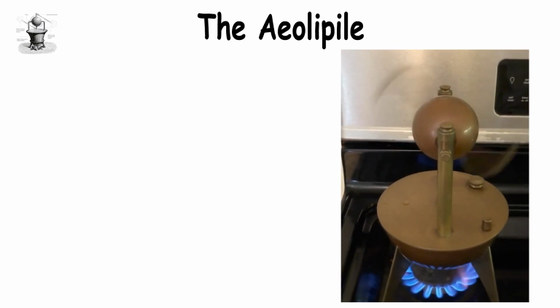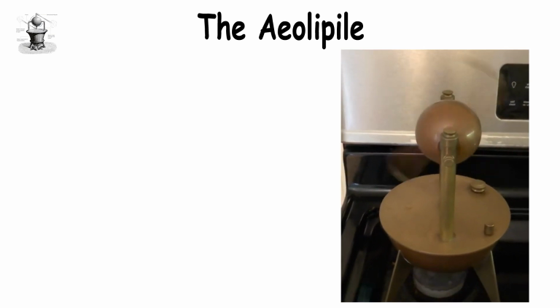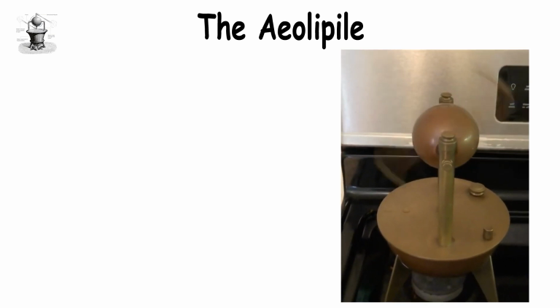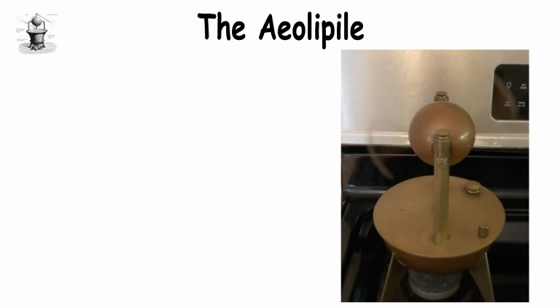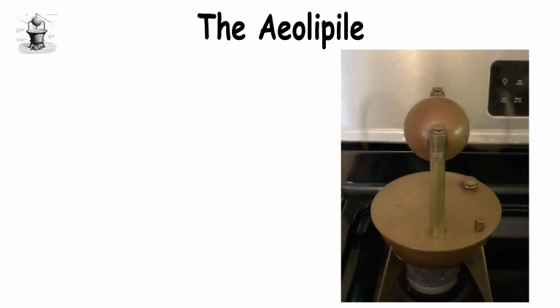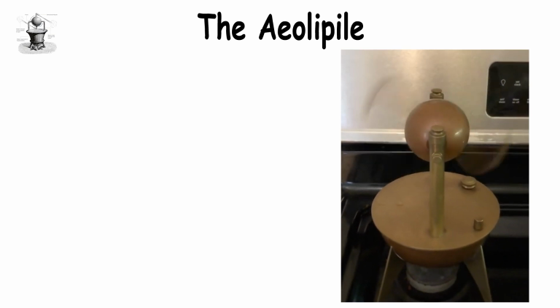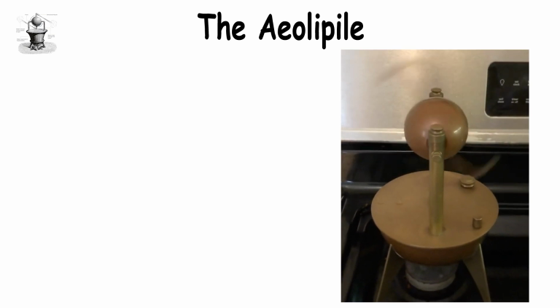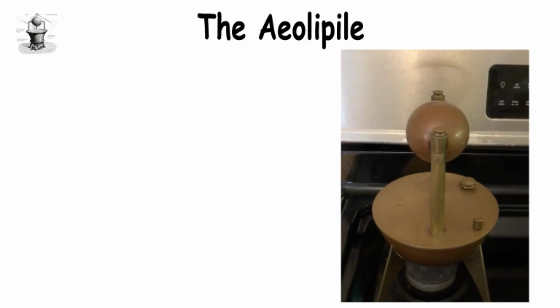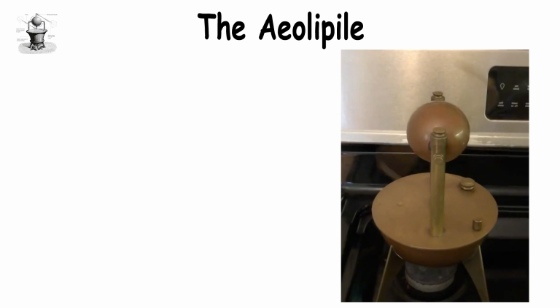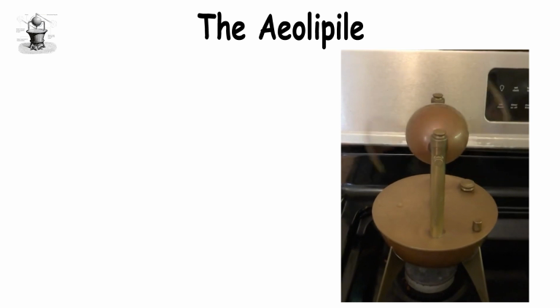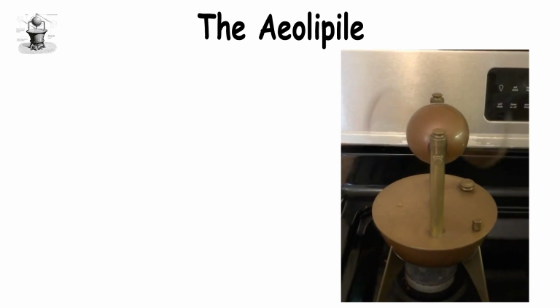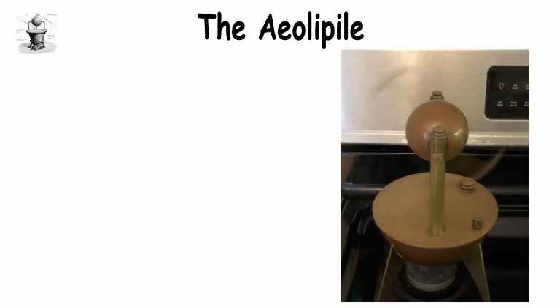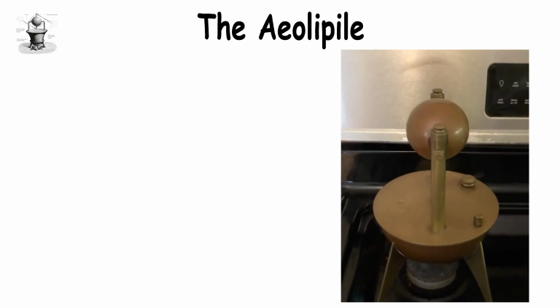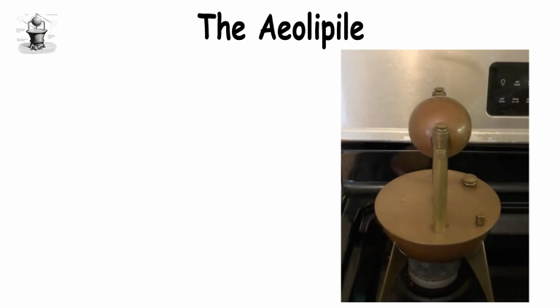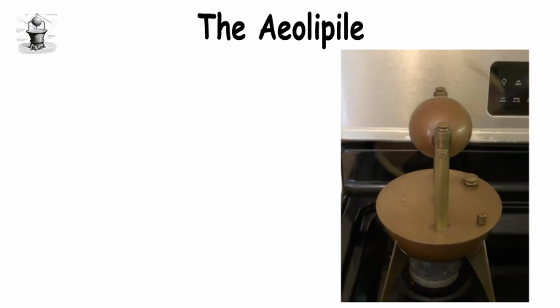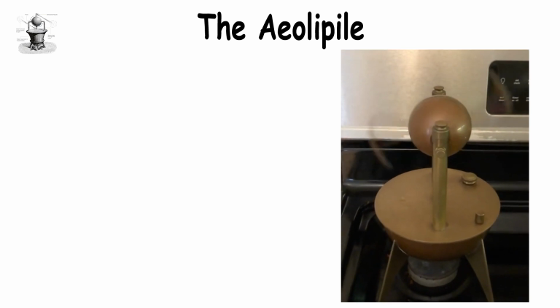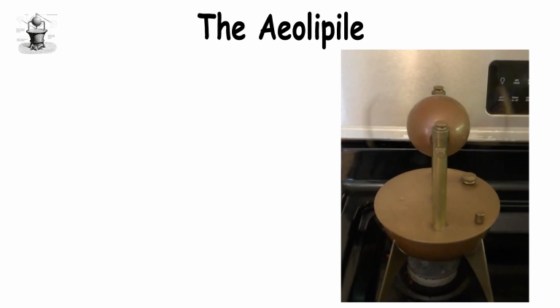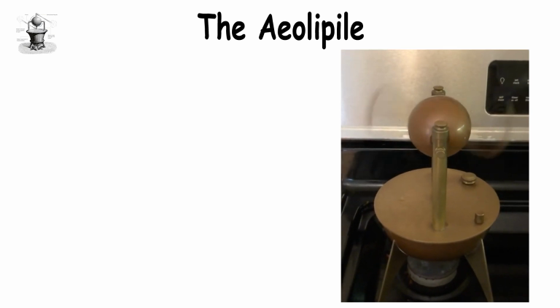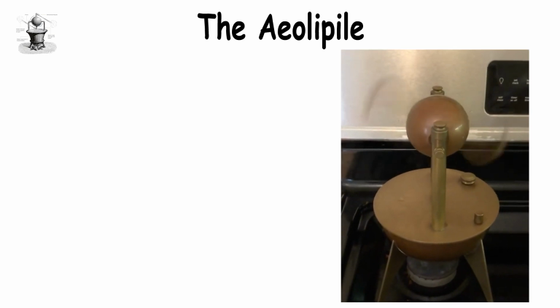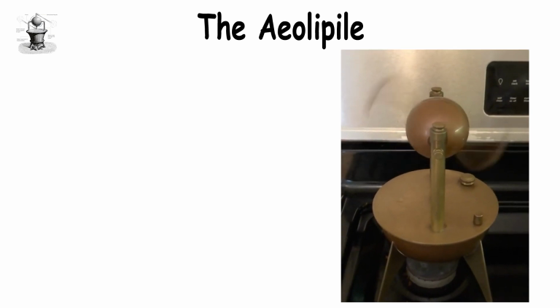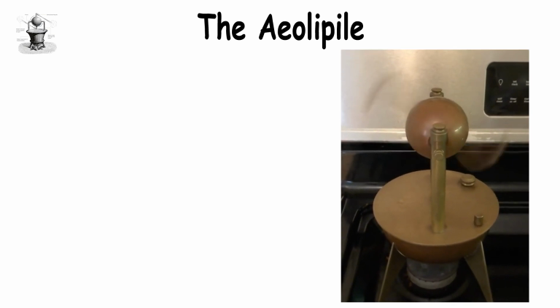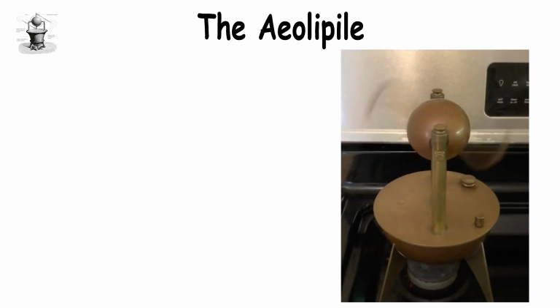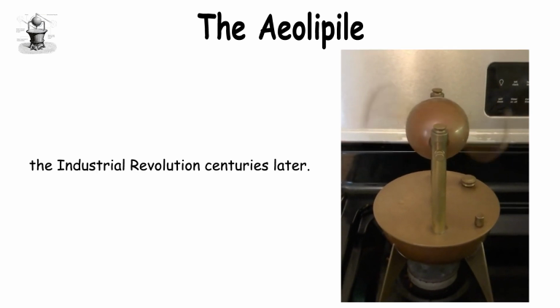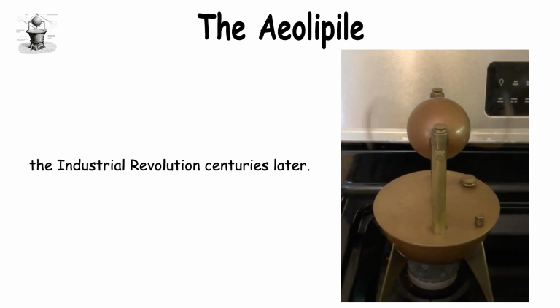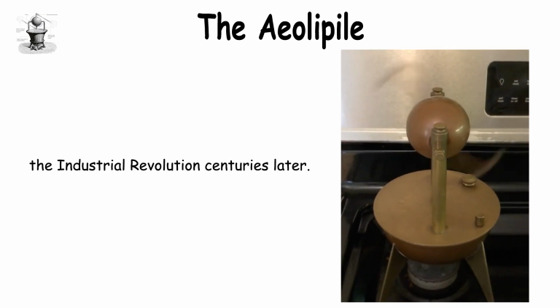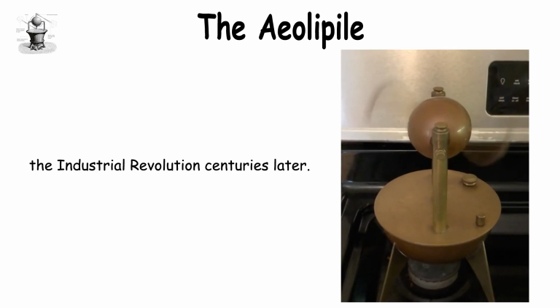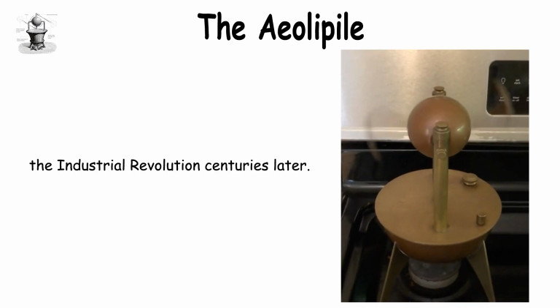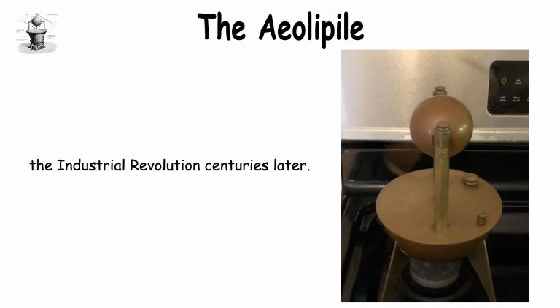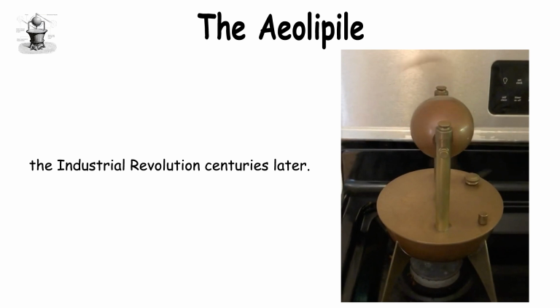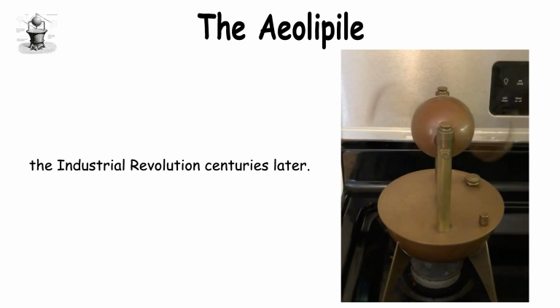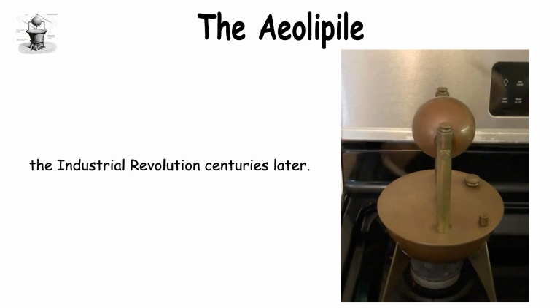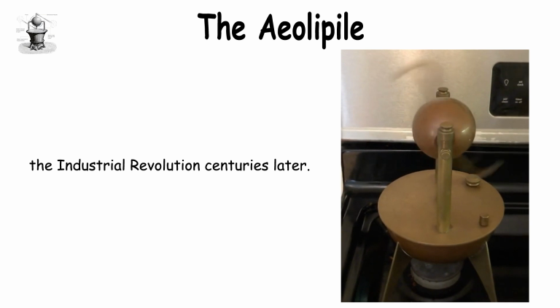However, it marked an early step in harnessing steam energy, a concept that wouldn't fully develop until the Industrial Revolution centuries later.